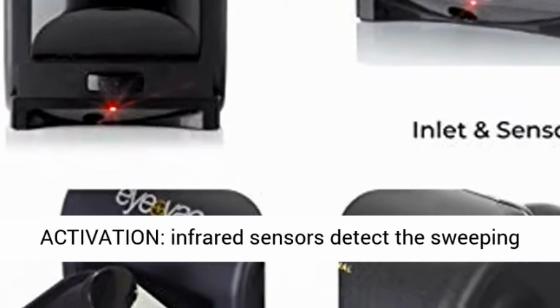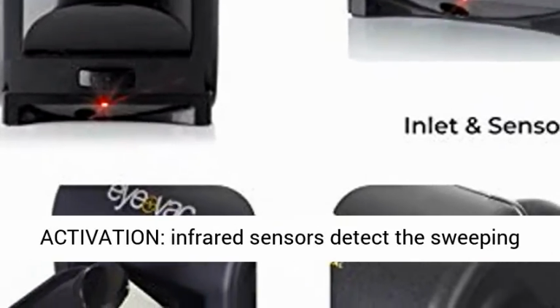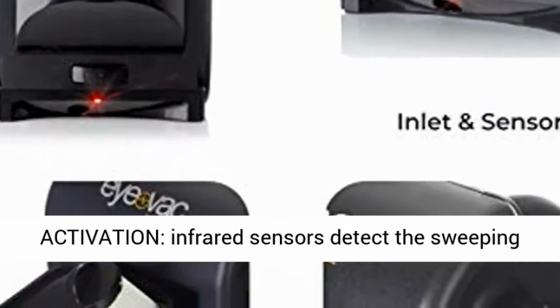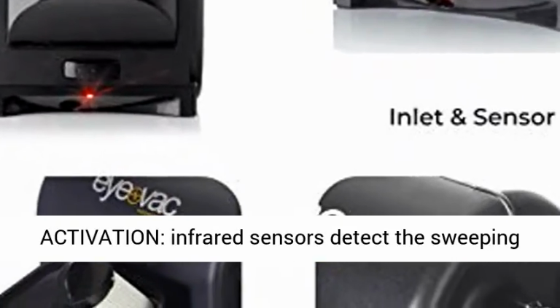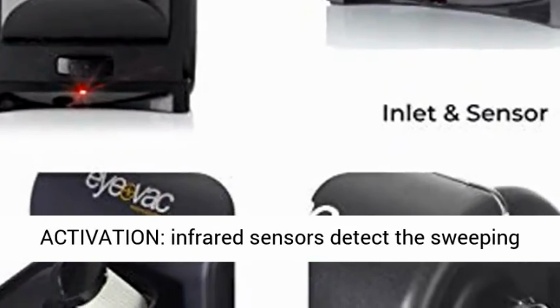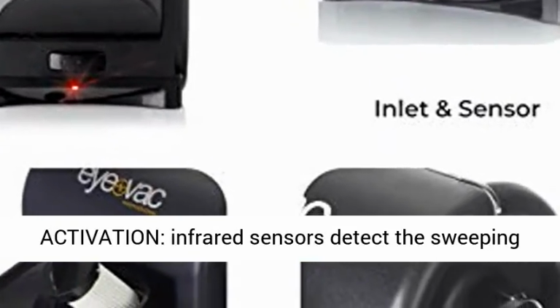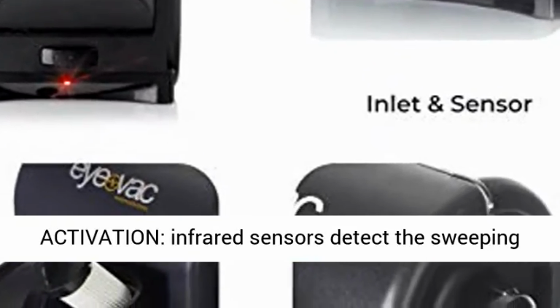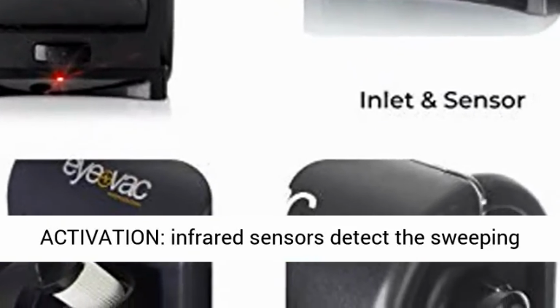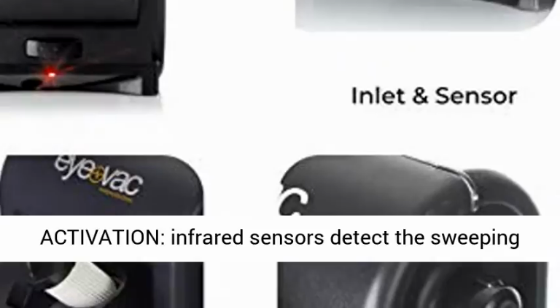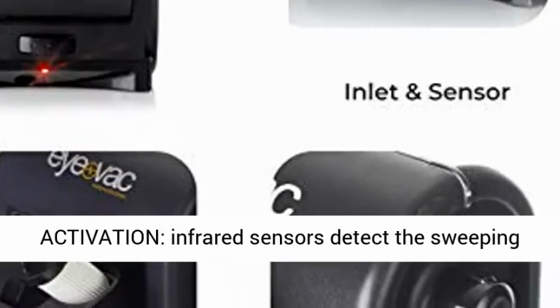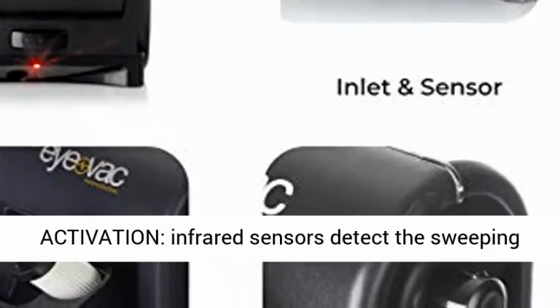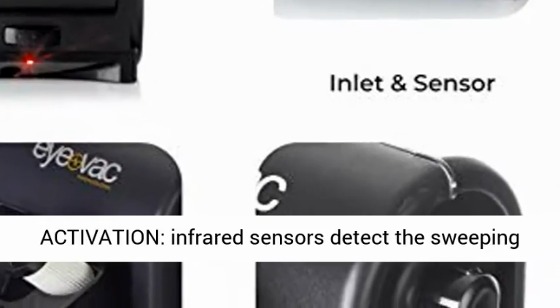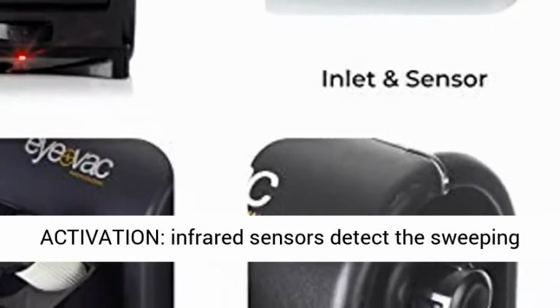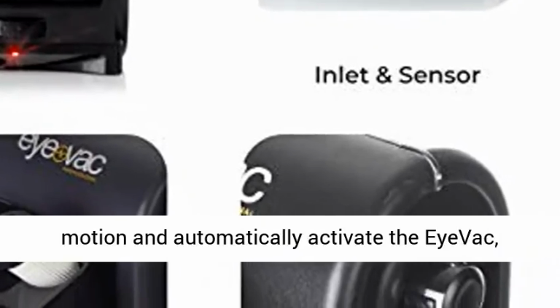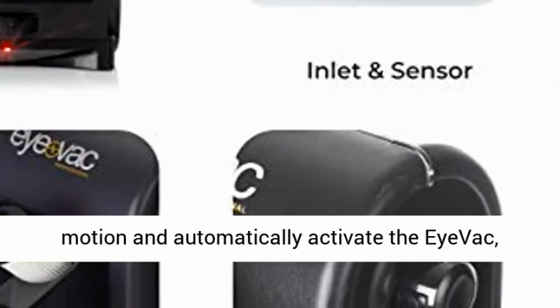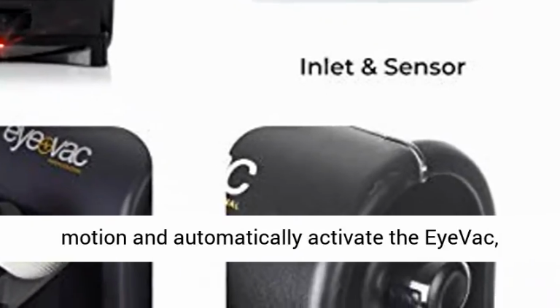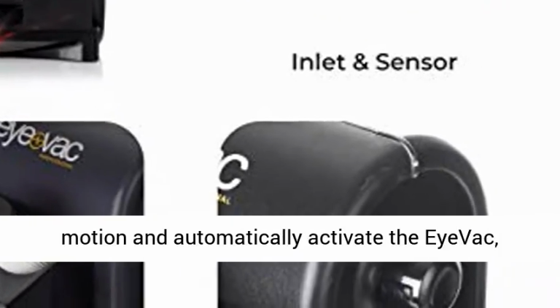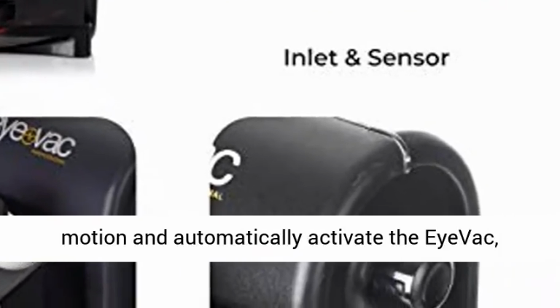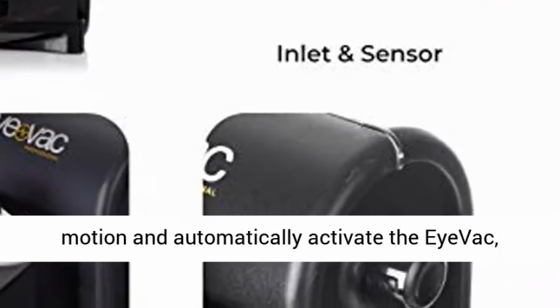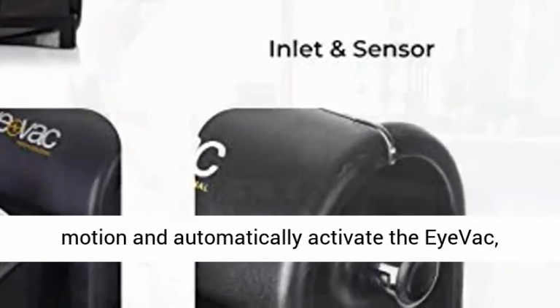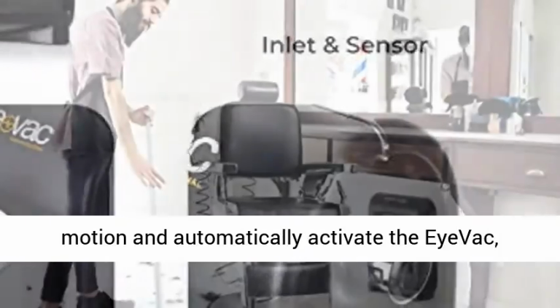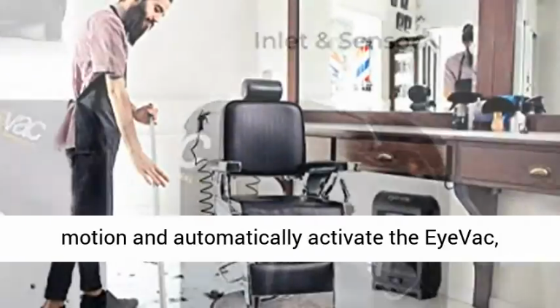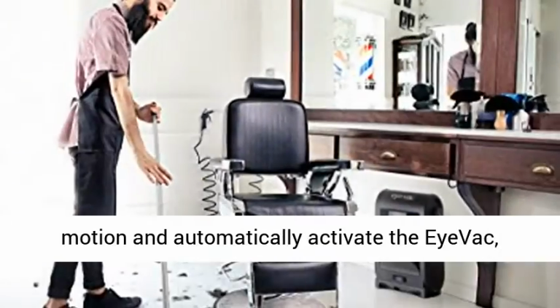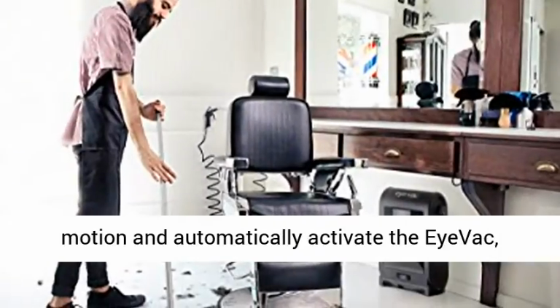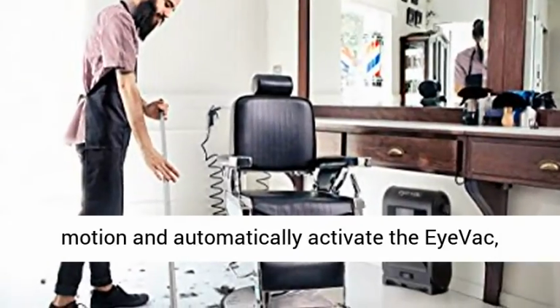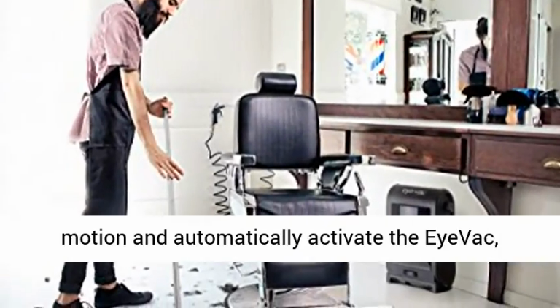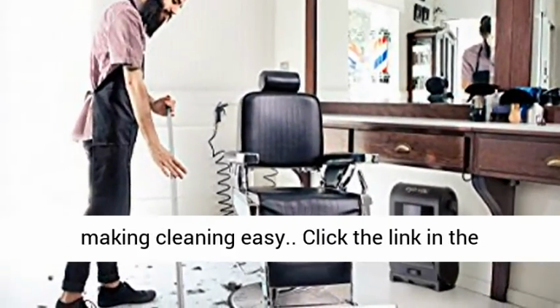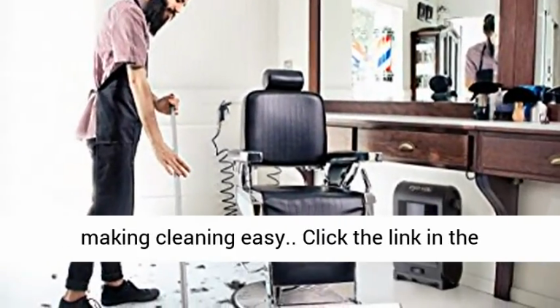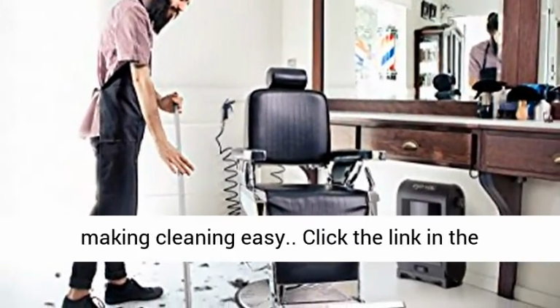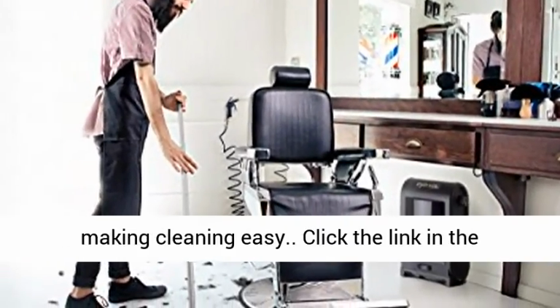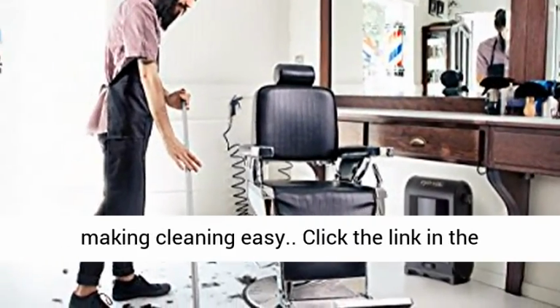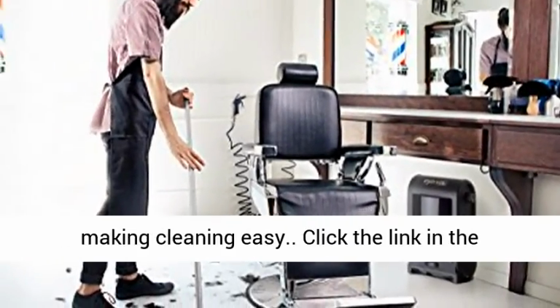Touchless Activation — Infrared Sensors detect the sweeping motion and automatically activate the IVAC, making cleaning easy.